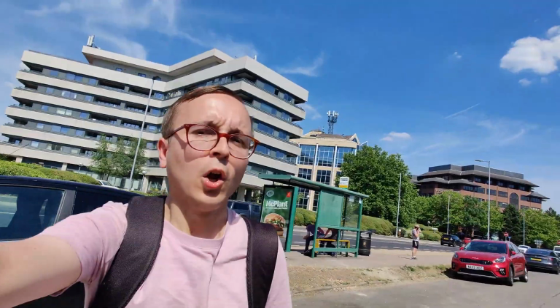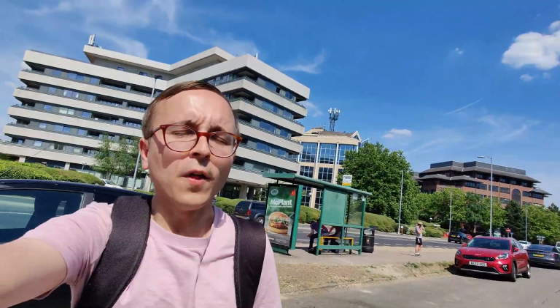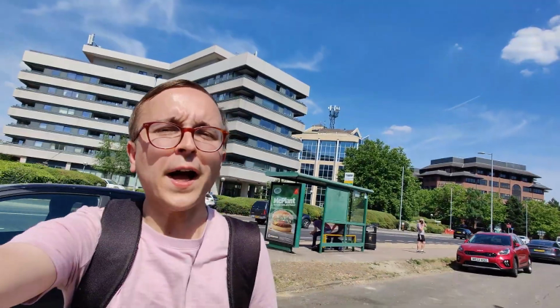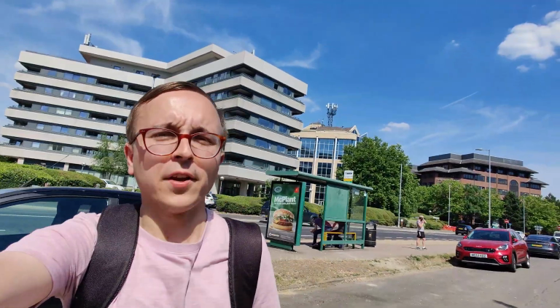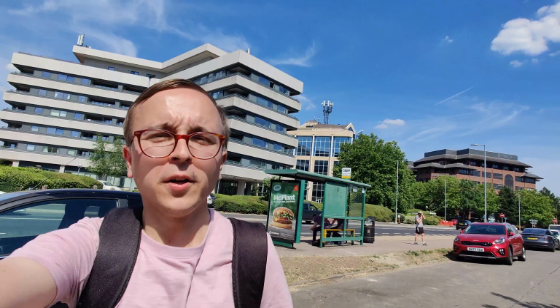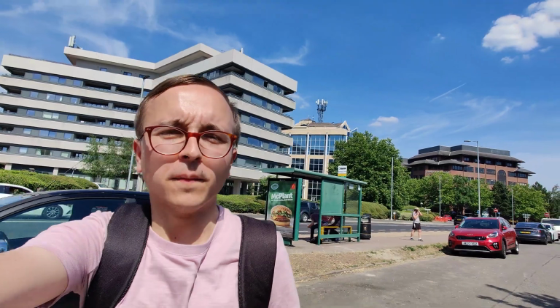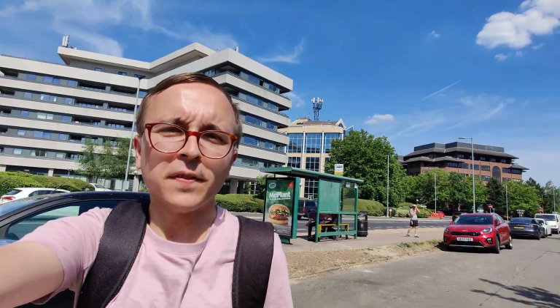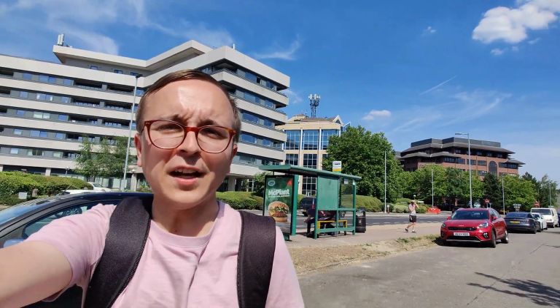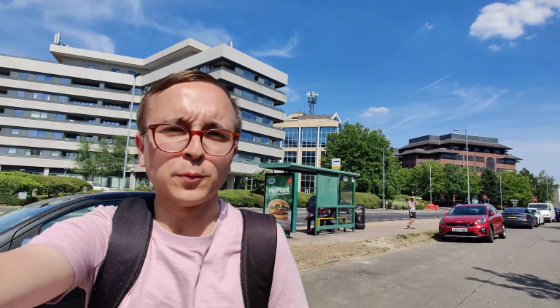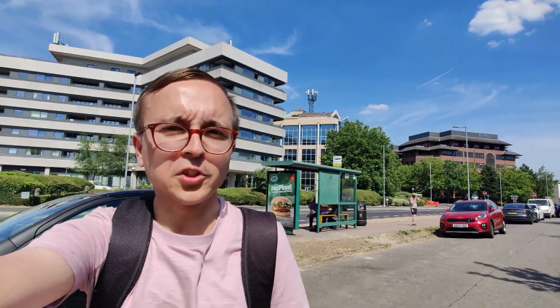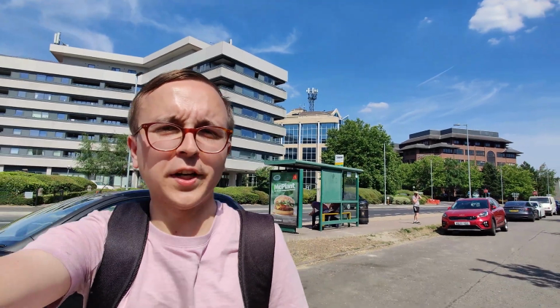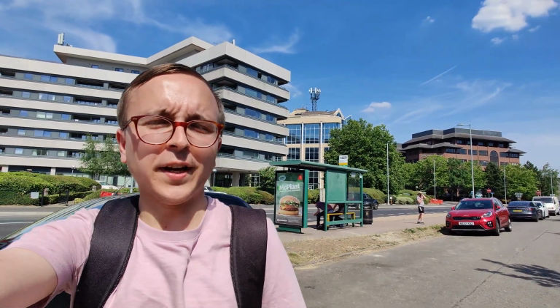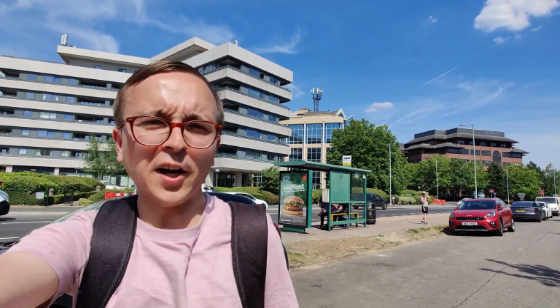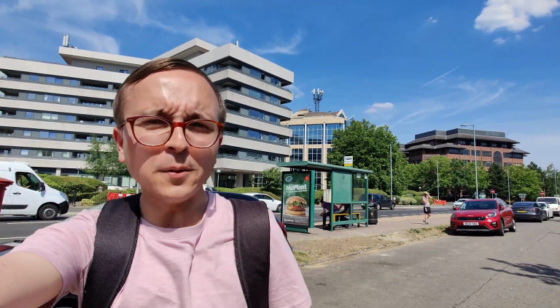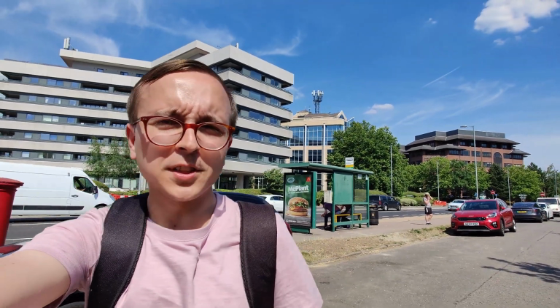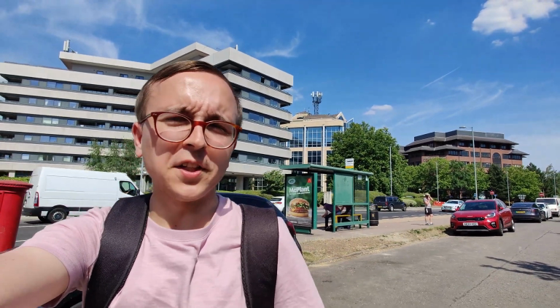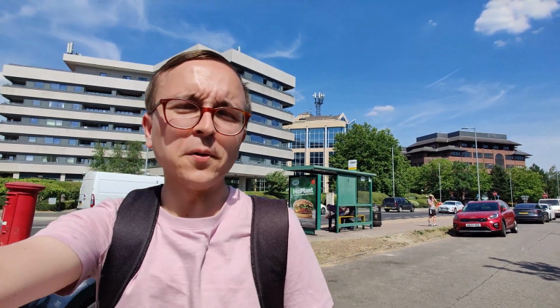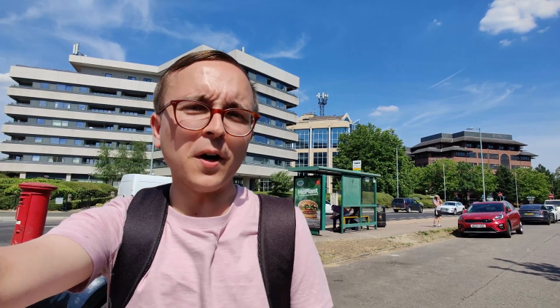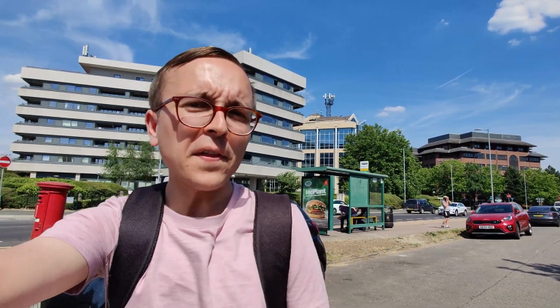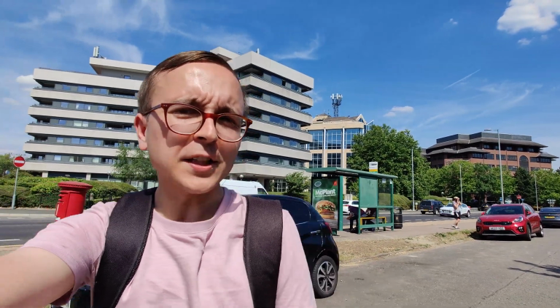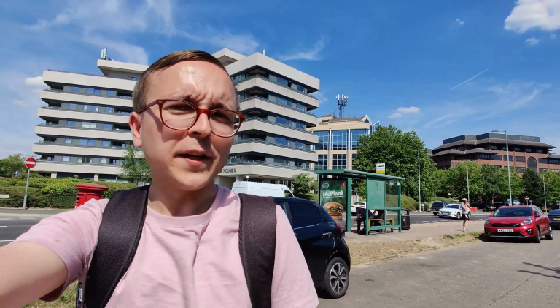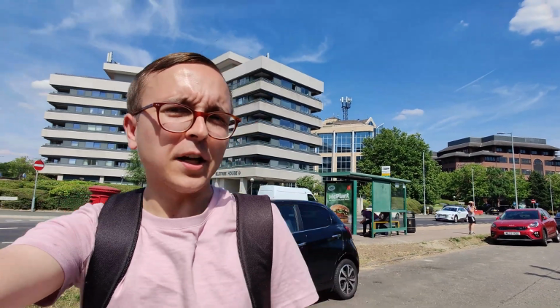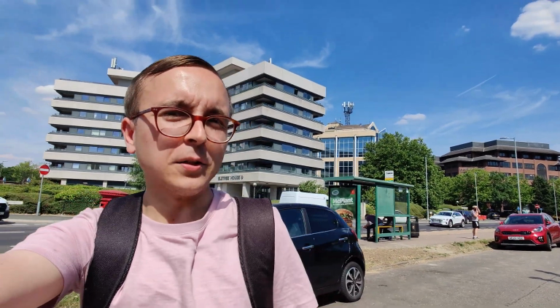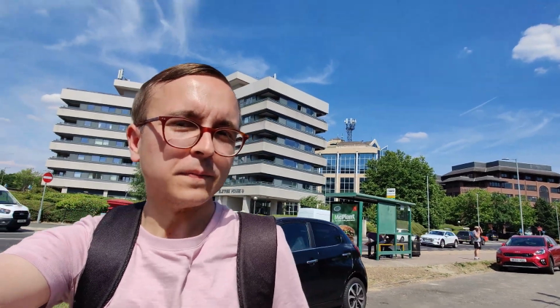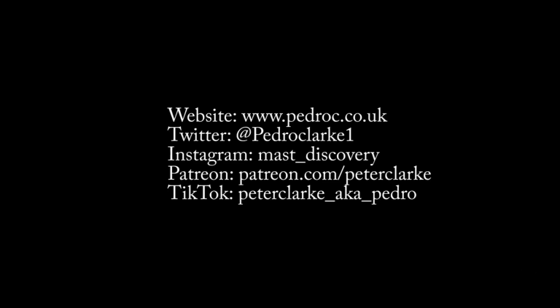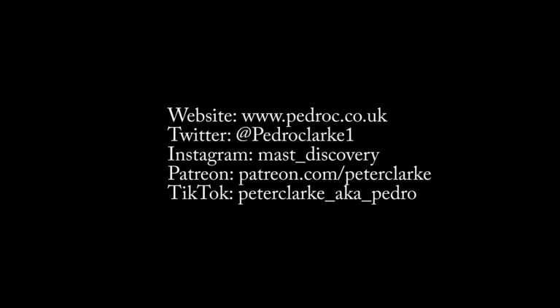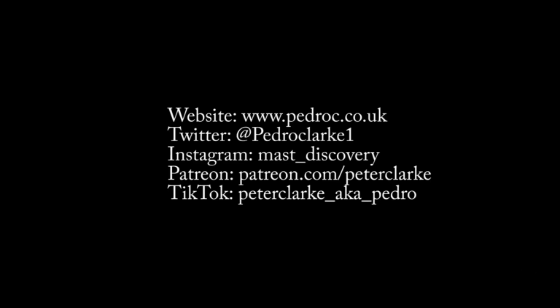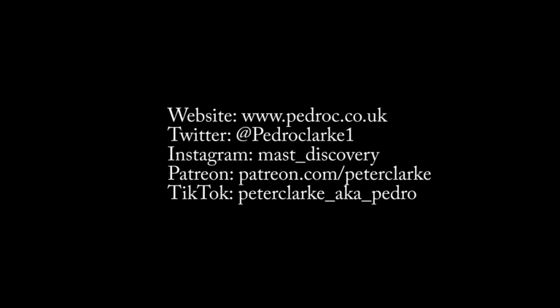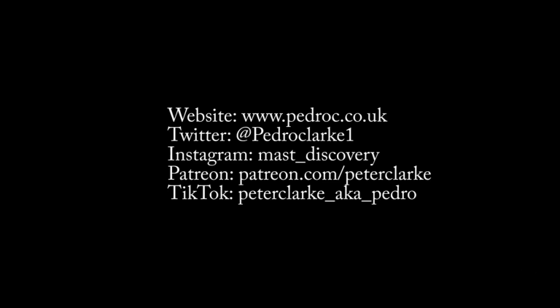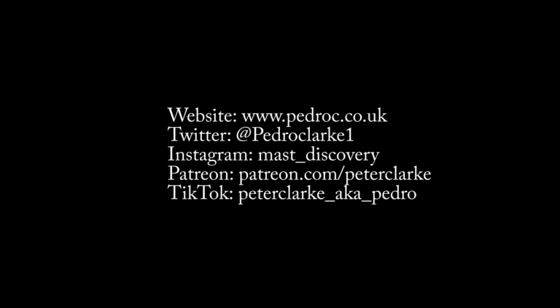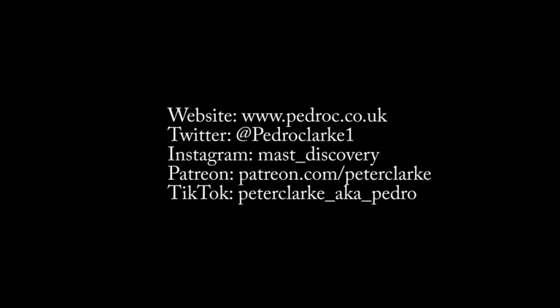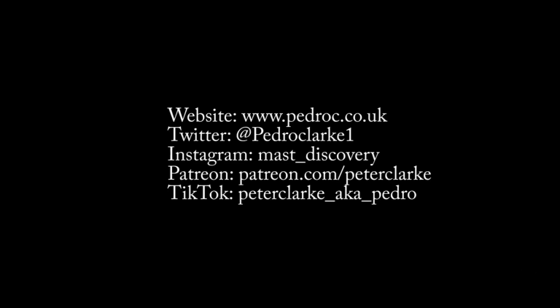On that note, thanks for watching, and I hope to see you on the next video. Thank you.